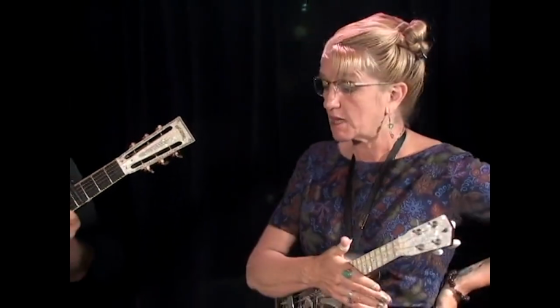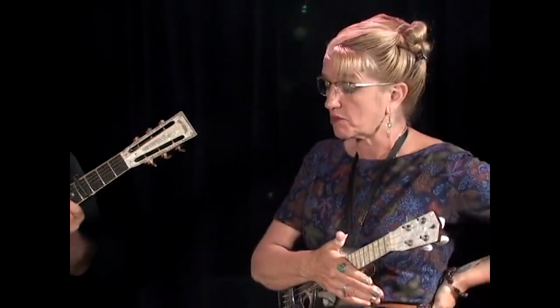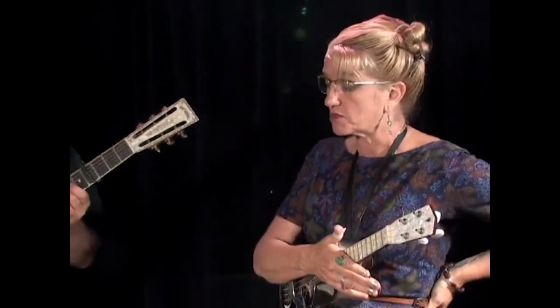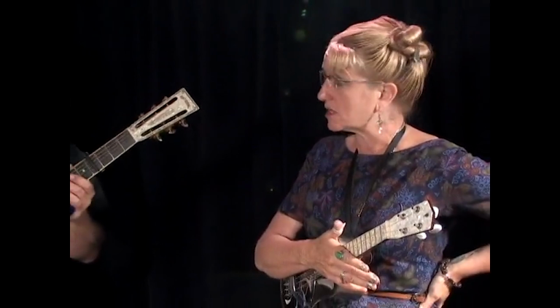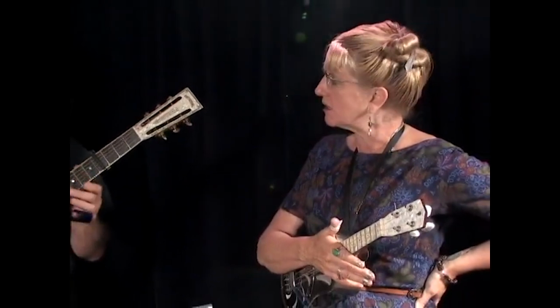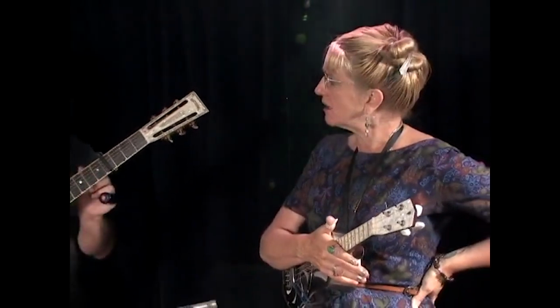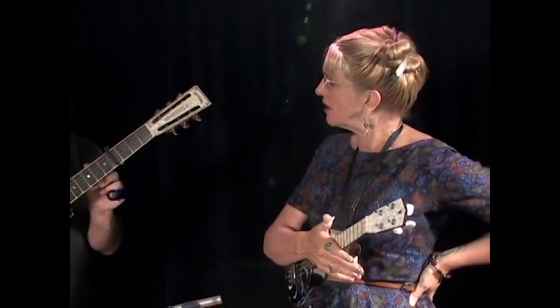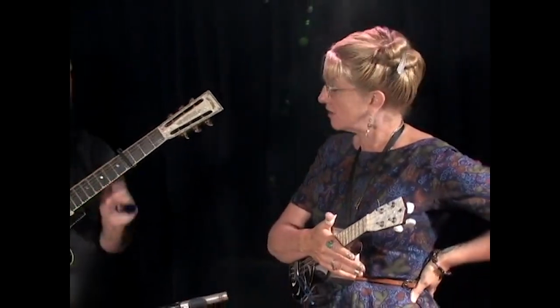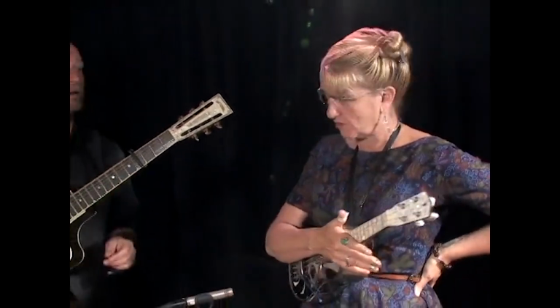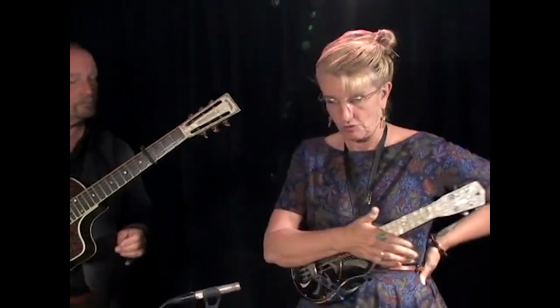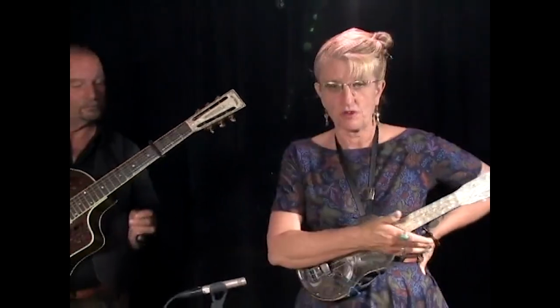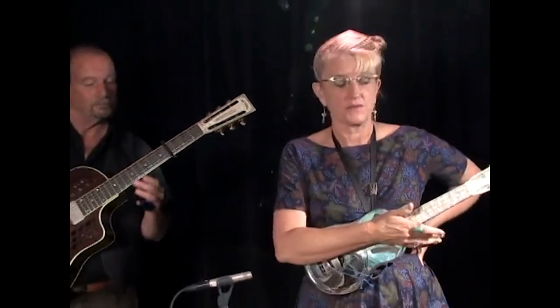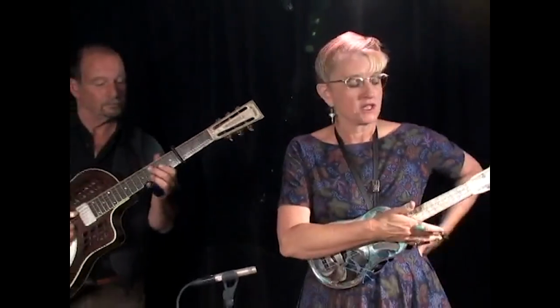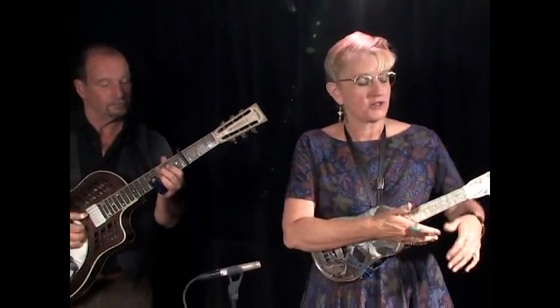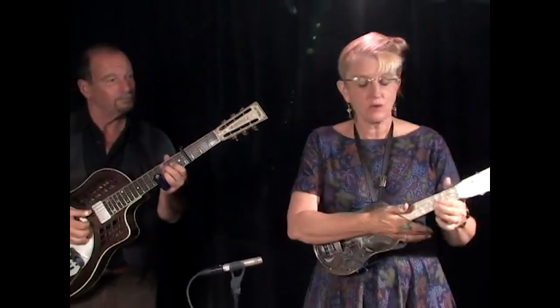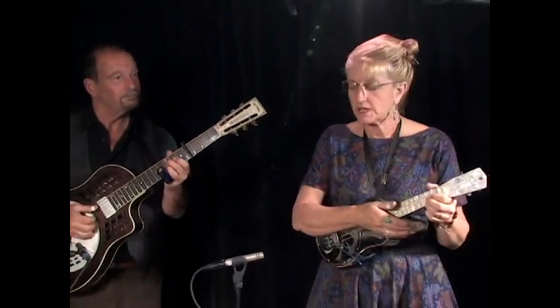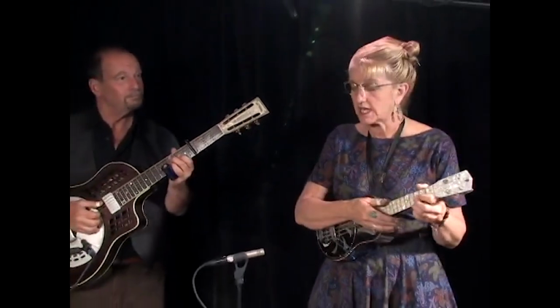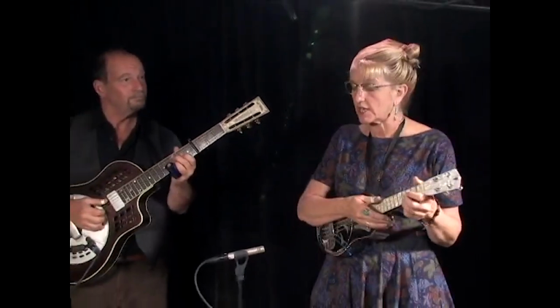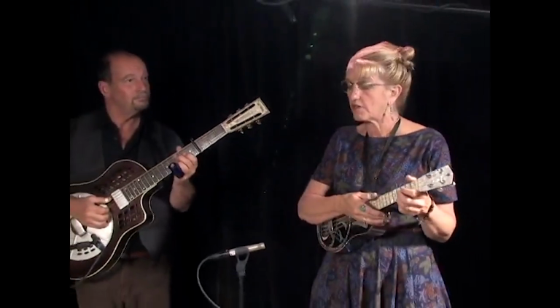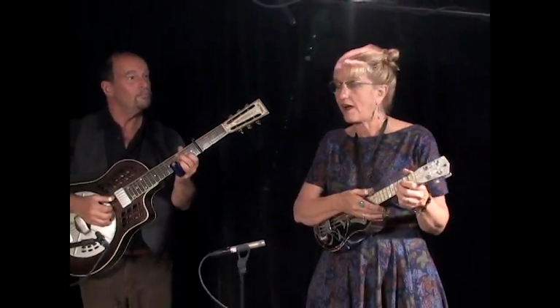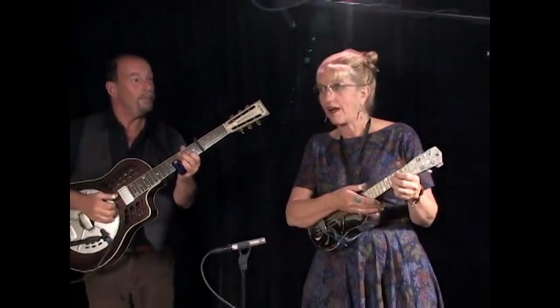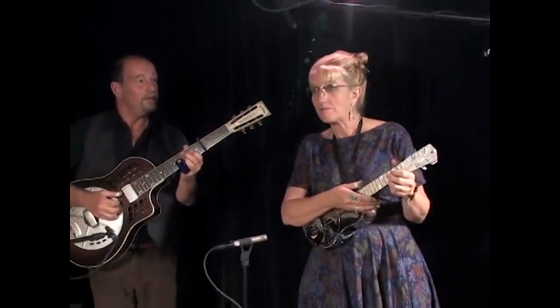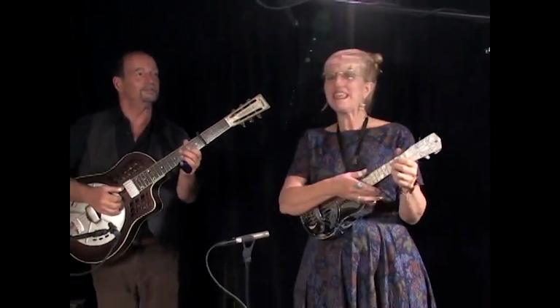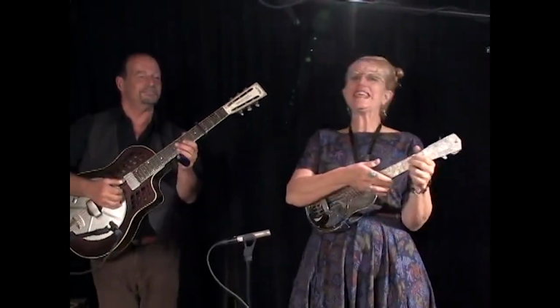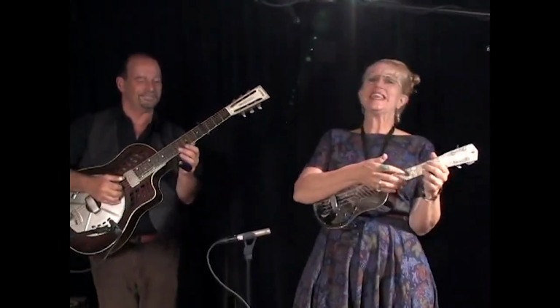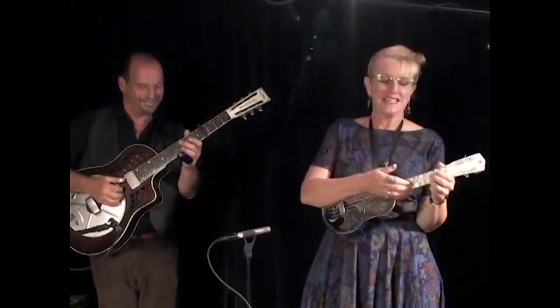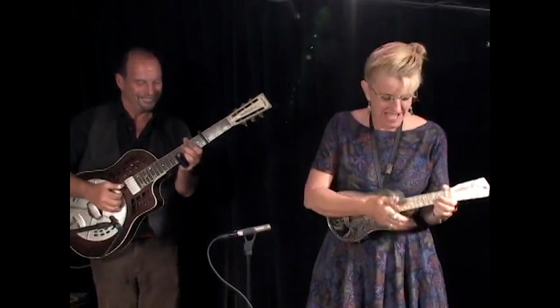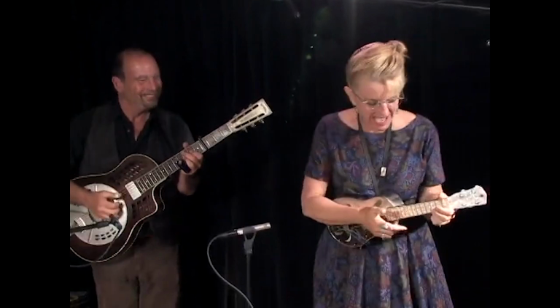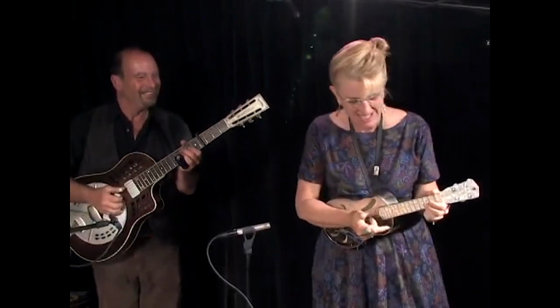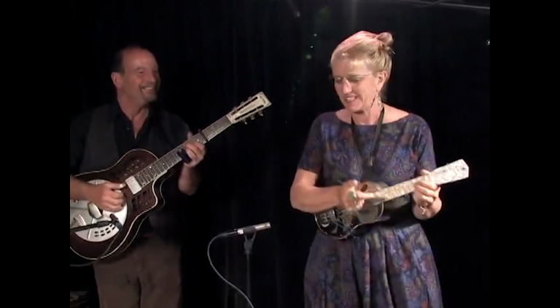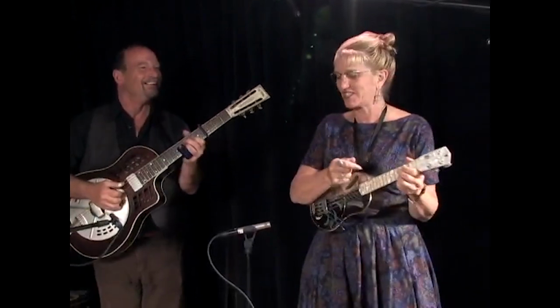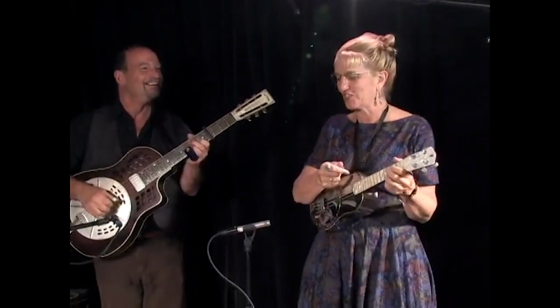Capo'd up to the fourth fret. So now we're in the key of B. Ha ha. Let's go.